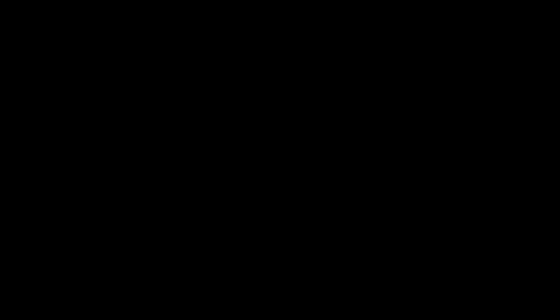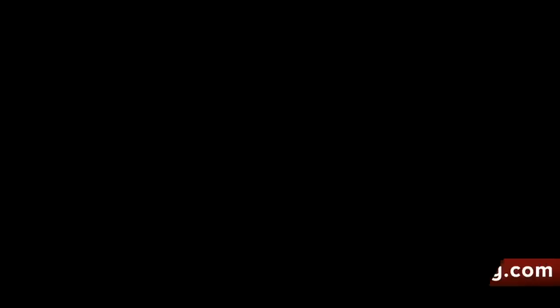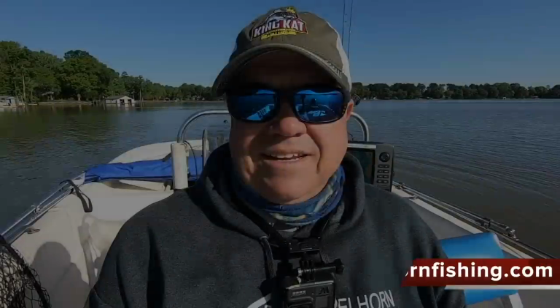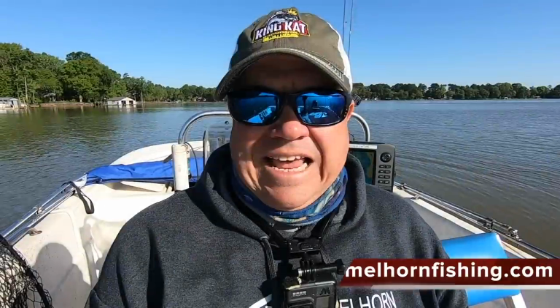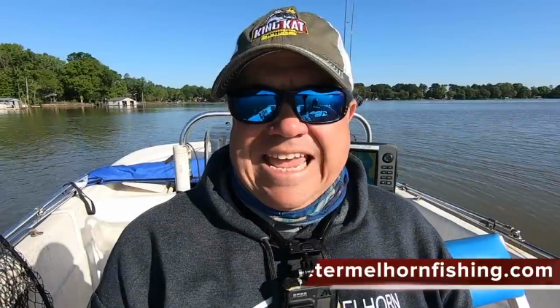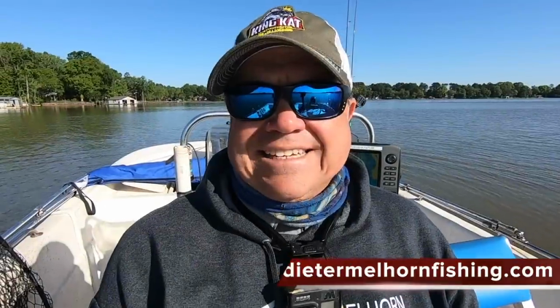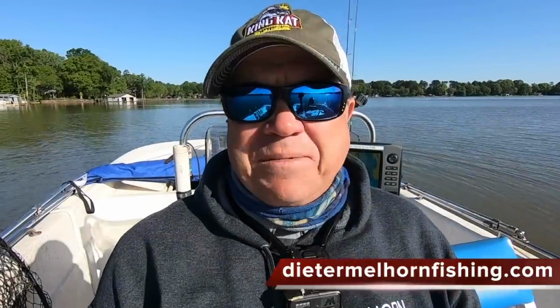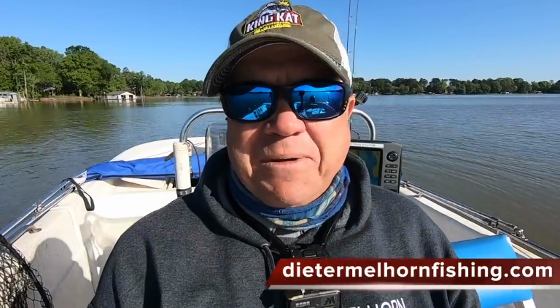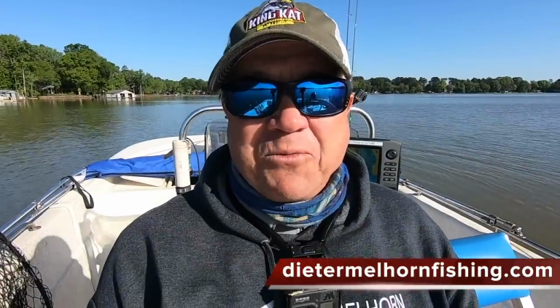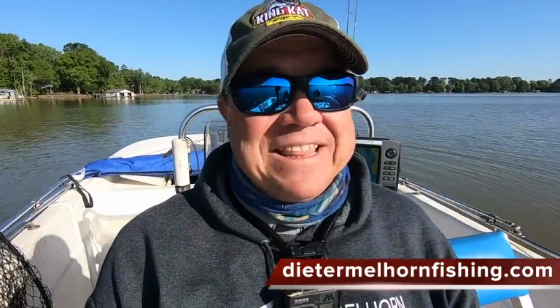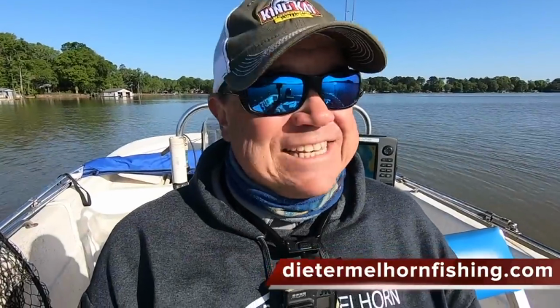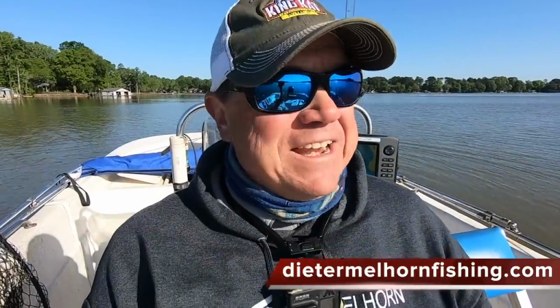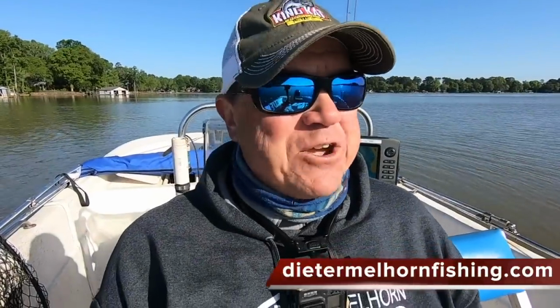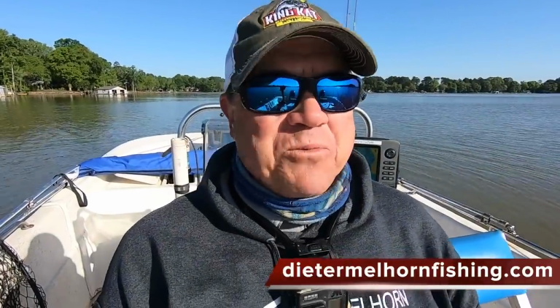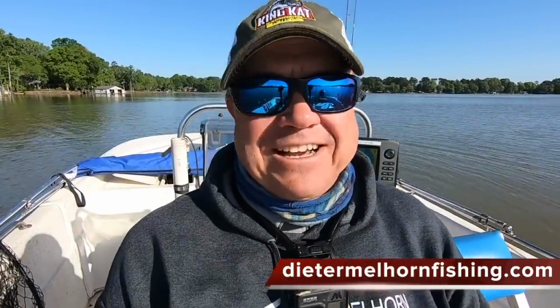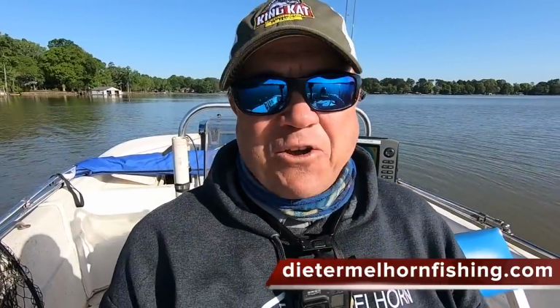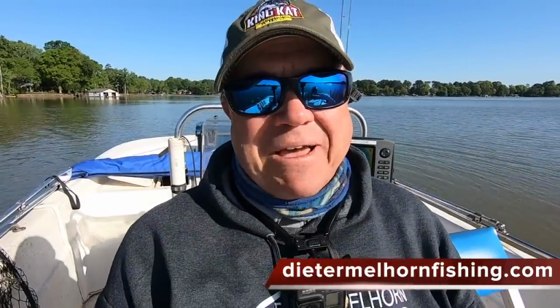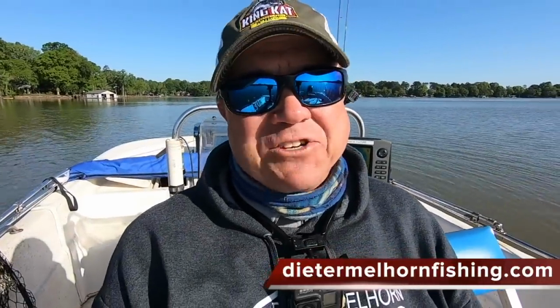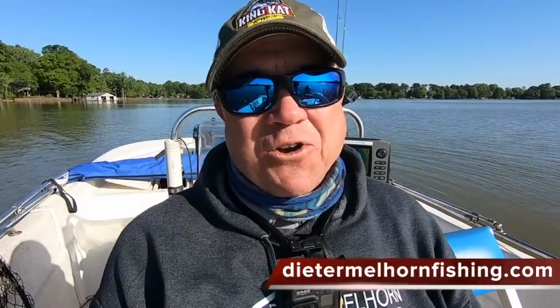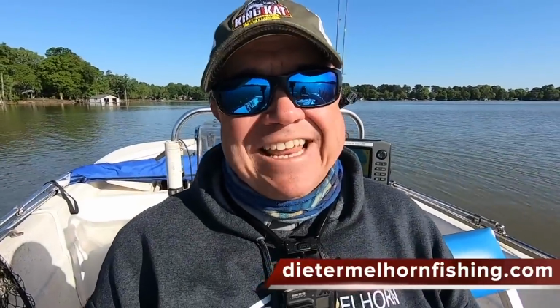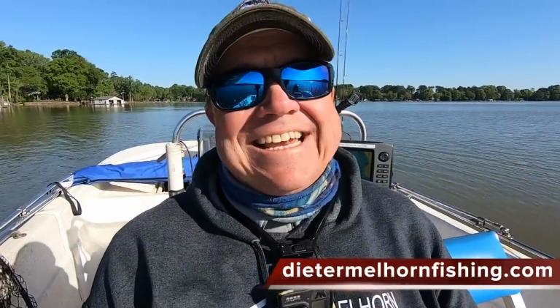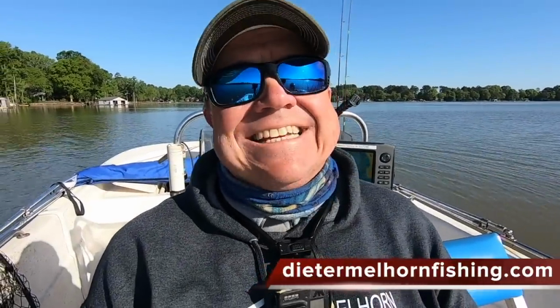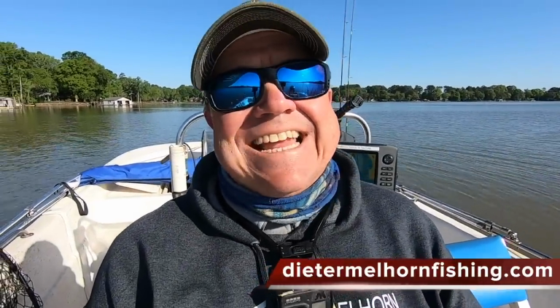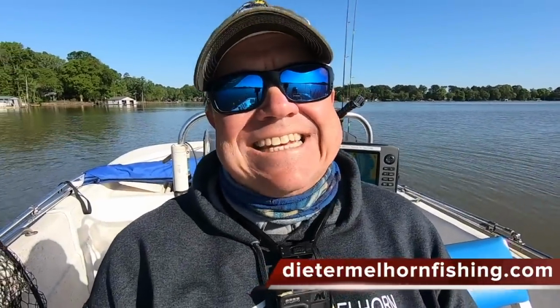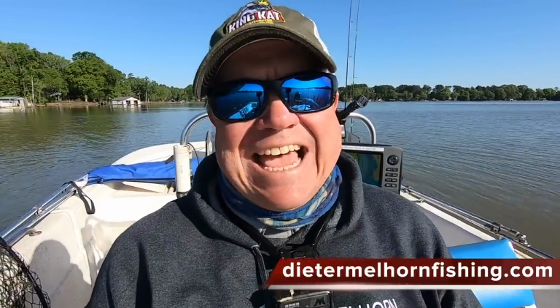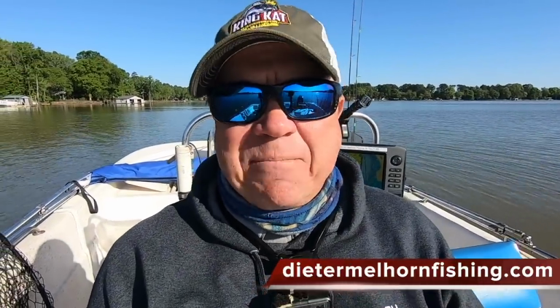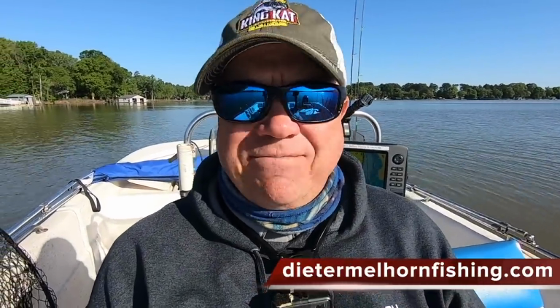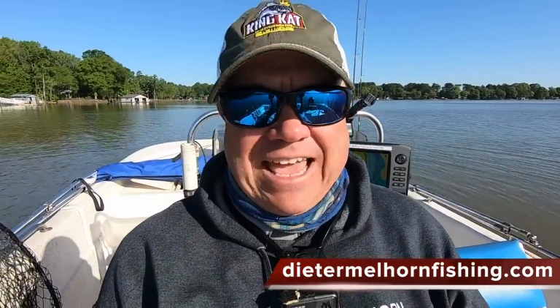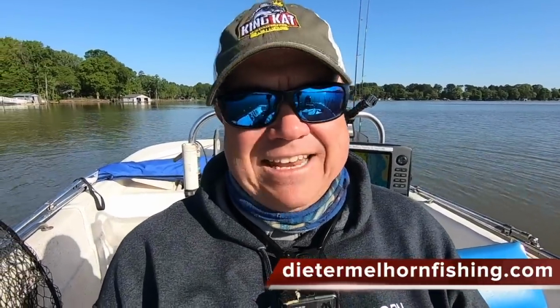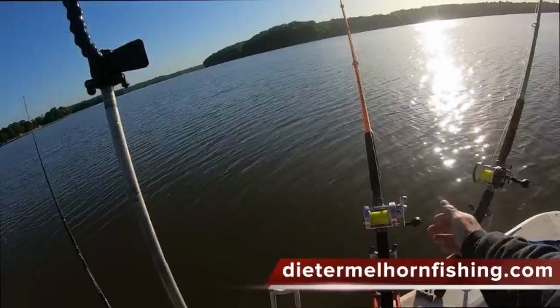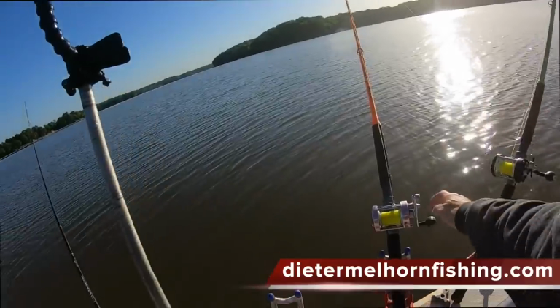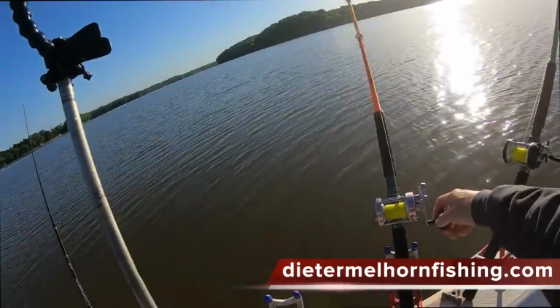Hey guys, I'm Dieter Mellhorn. In this video, we're going to talk about targeting daytime flathead catfish.